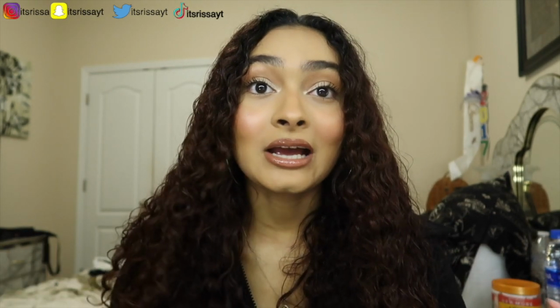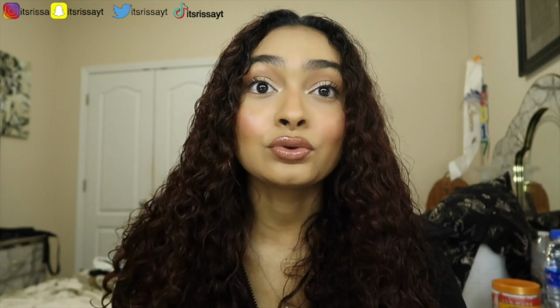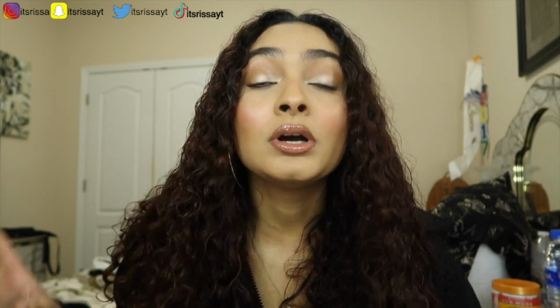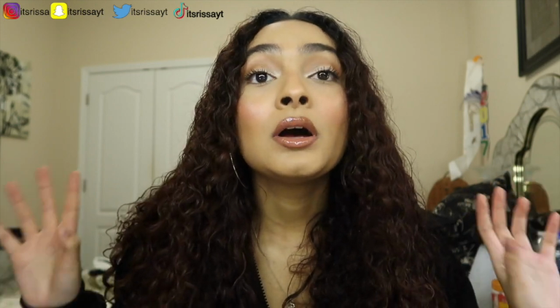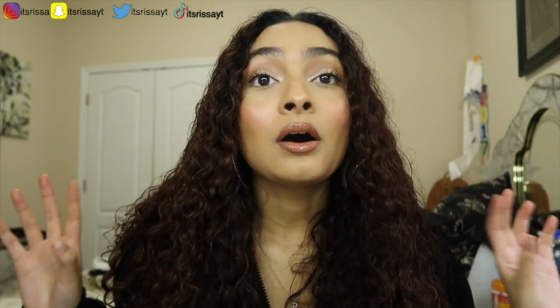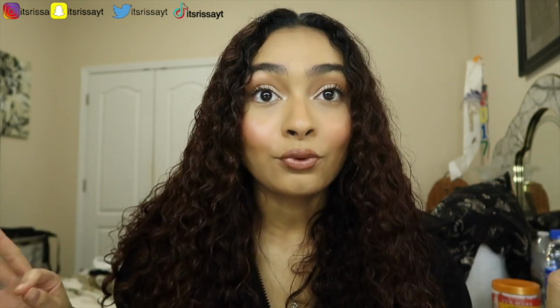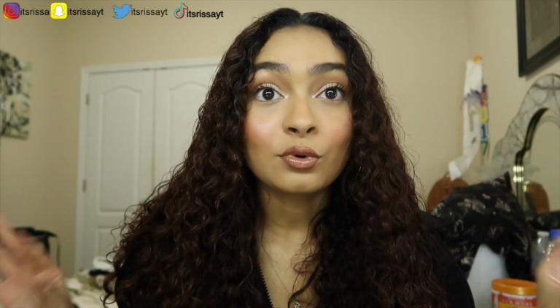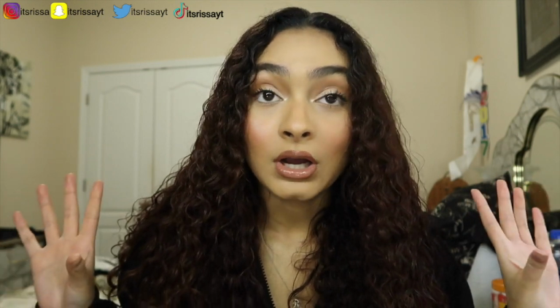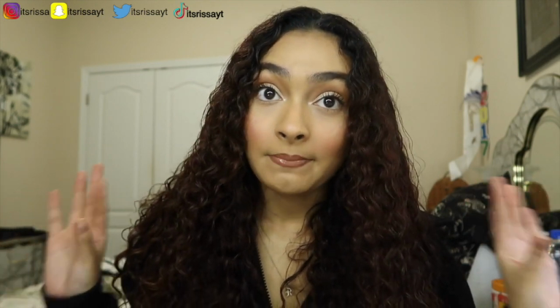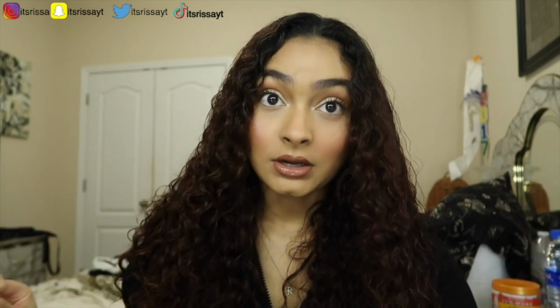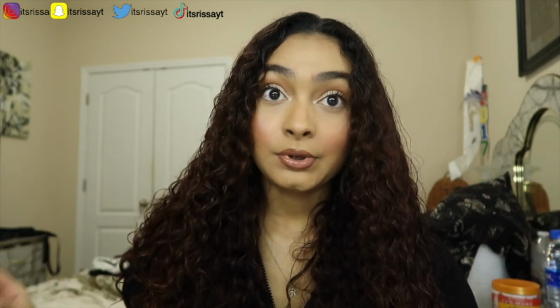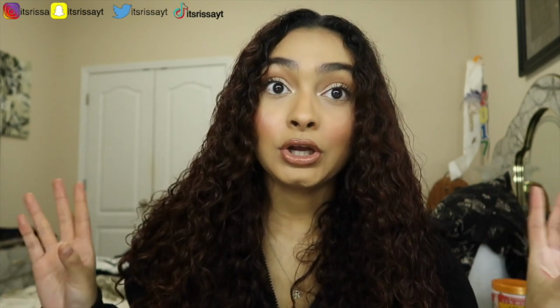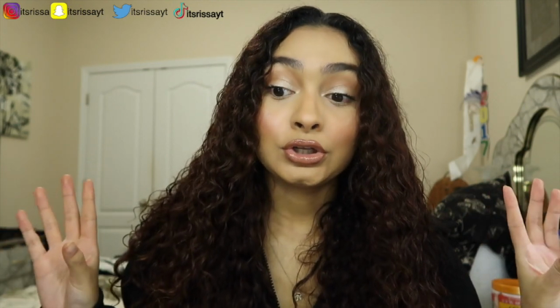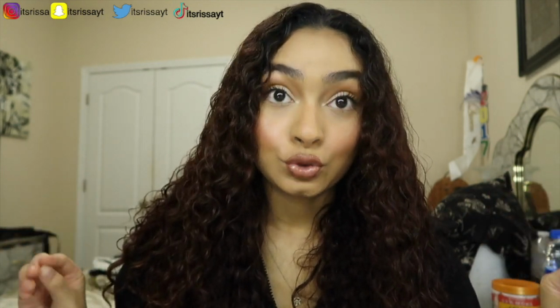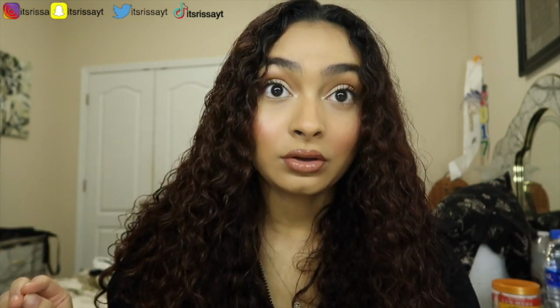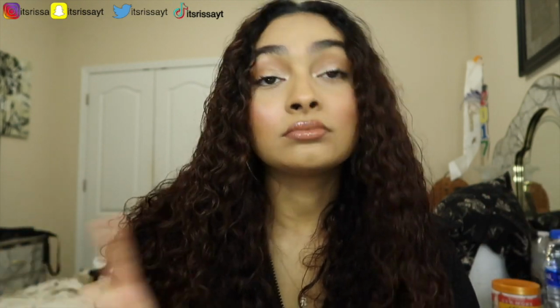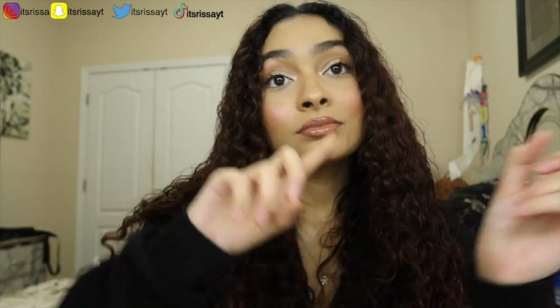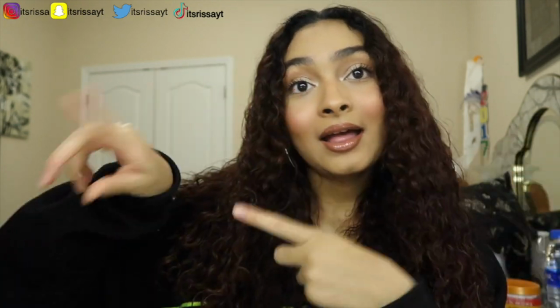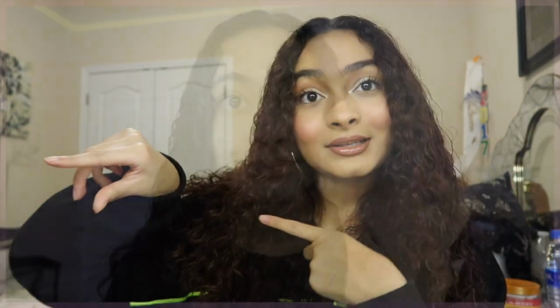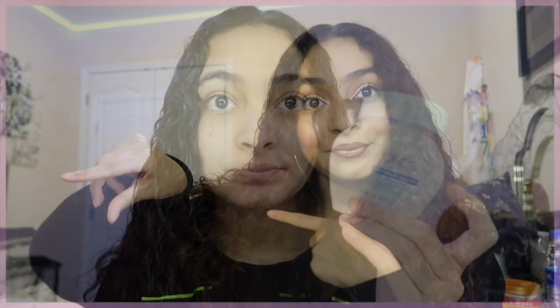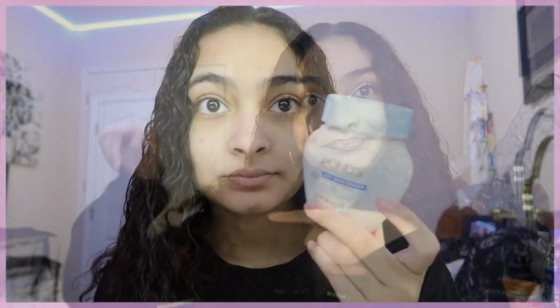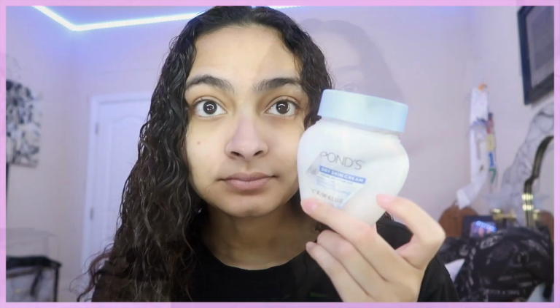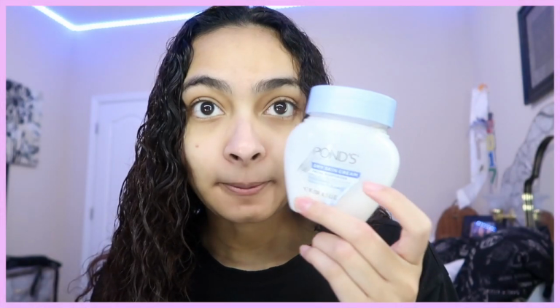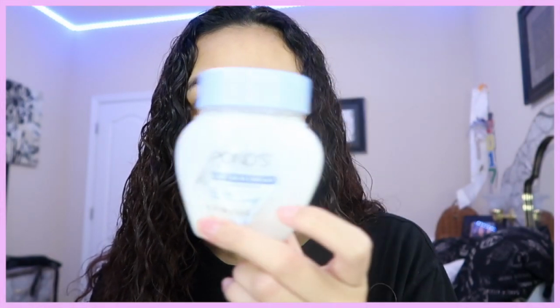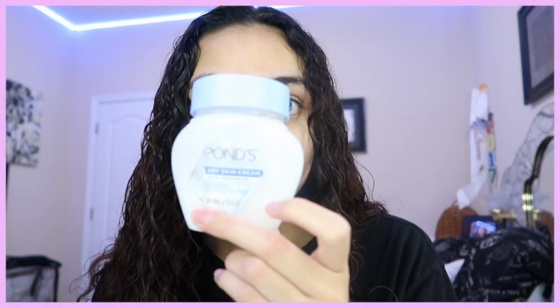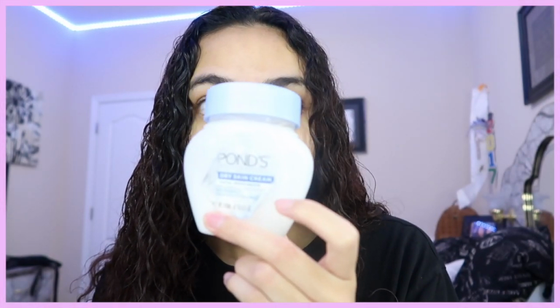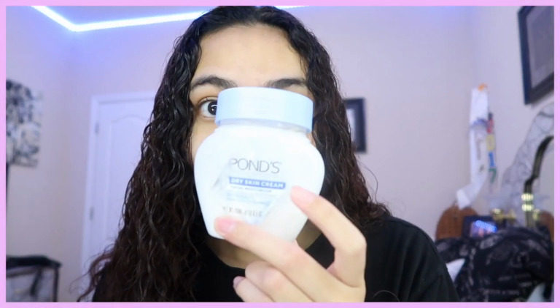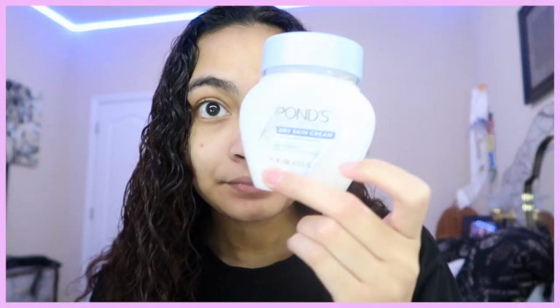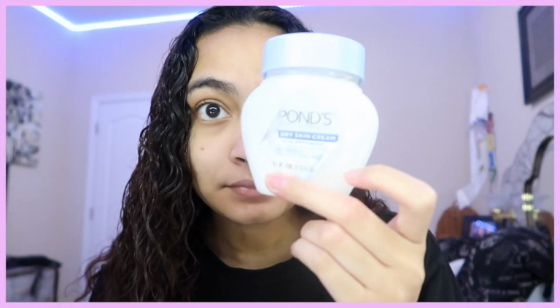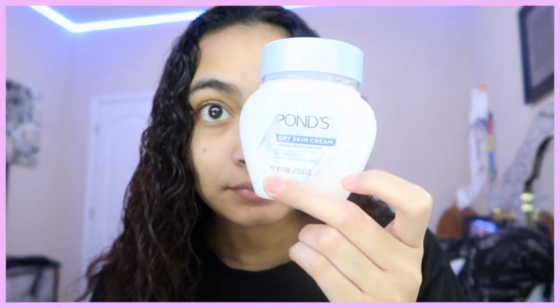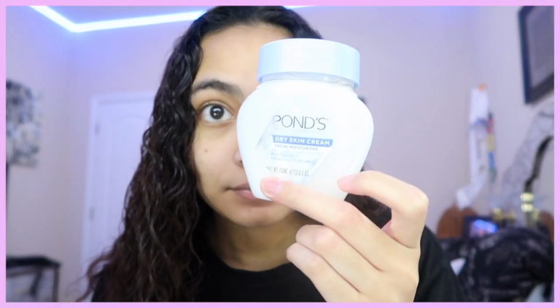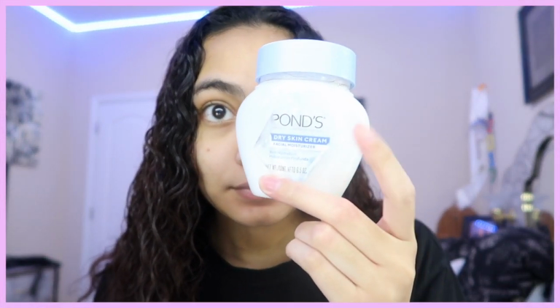Let's just get right into this natural, affordable makeup tutorial. The first thing I'm gonna do is grab my Pond's Dry Skin Cream.